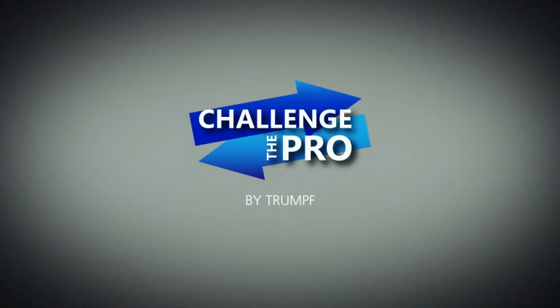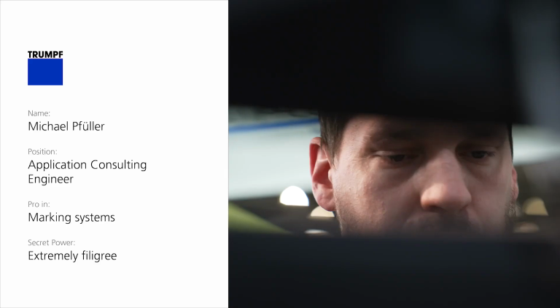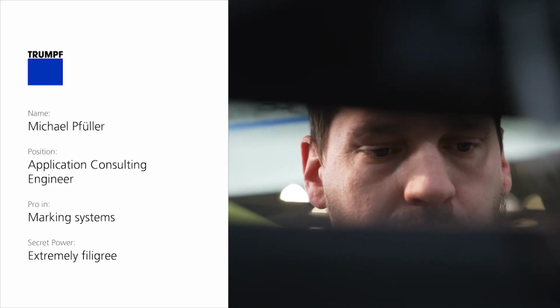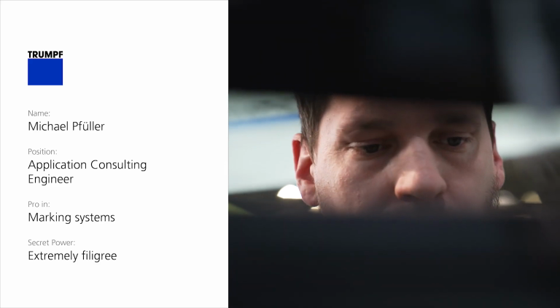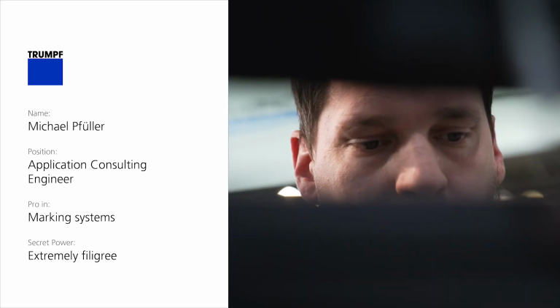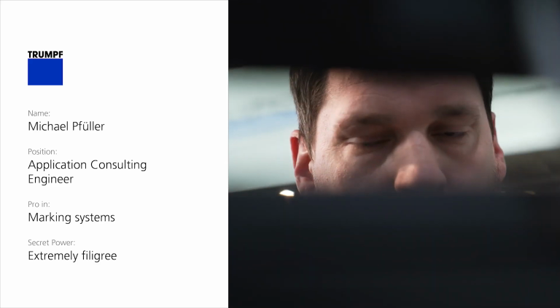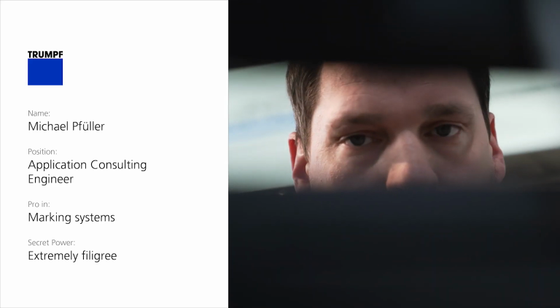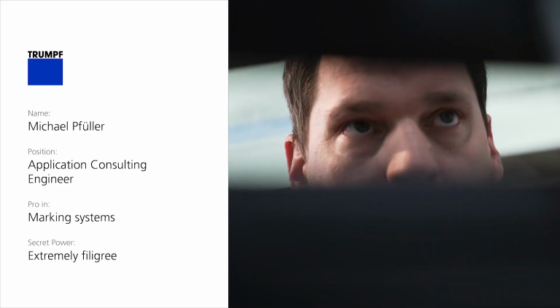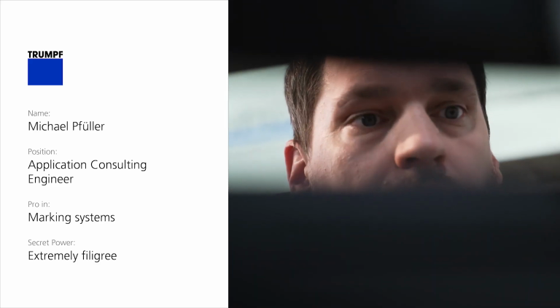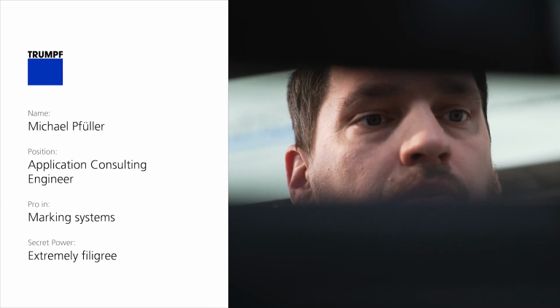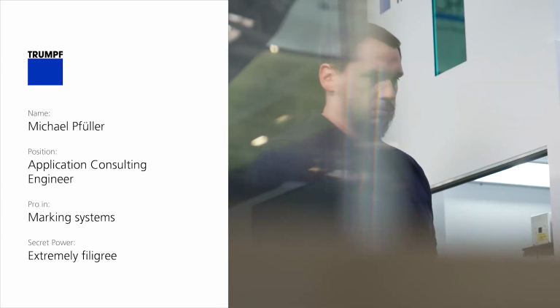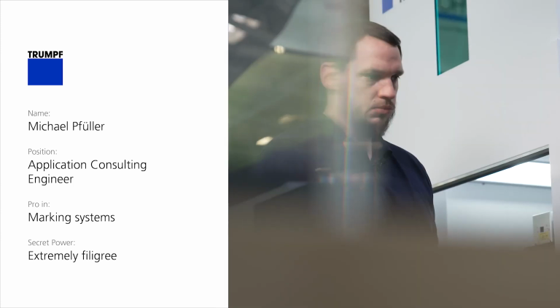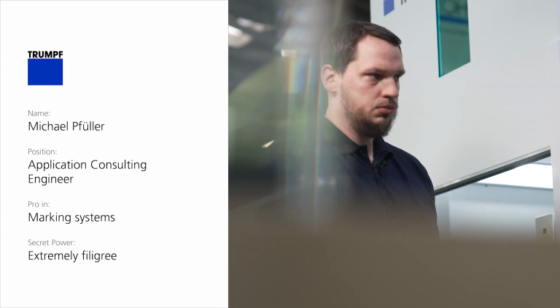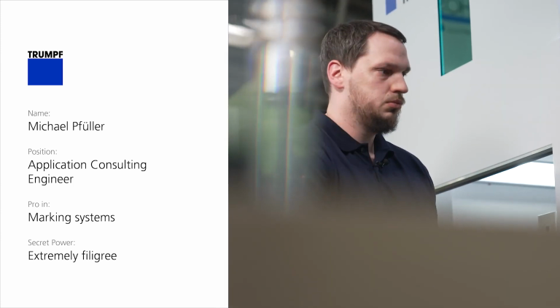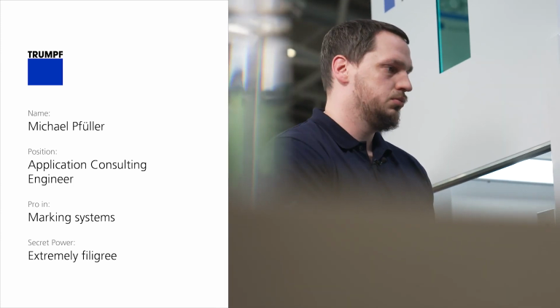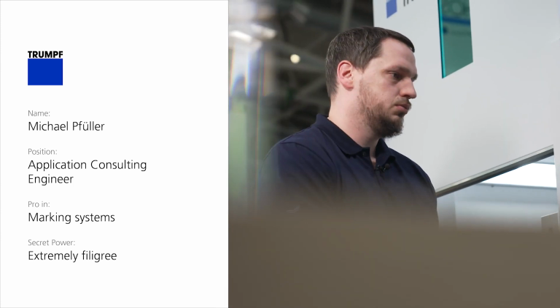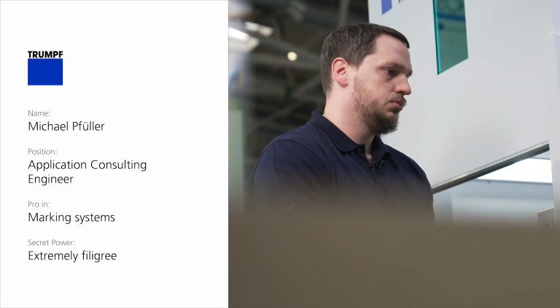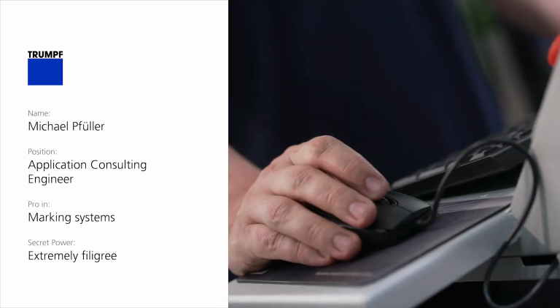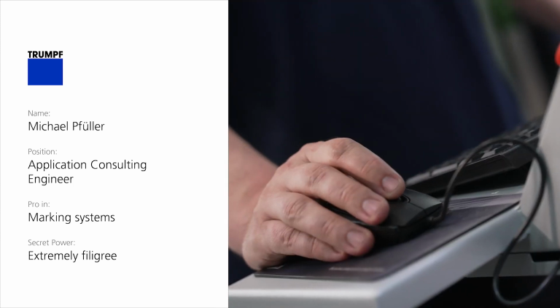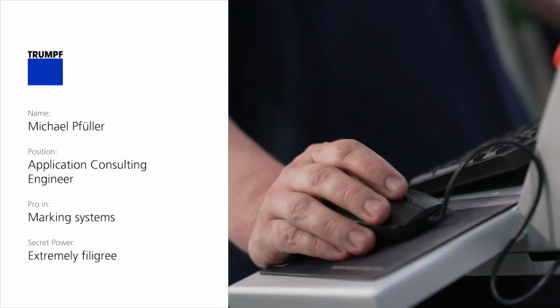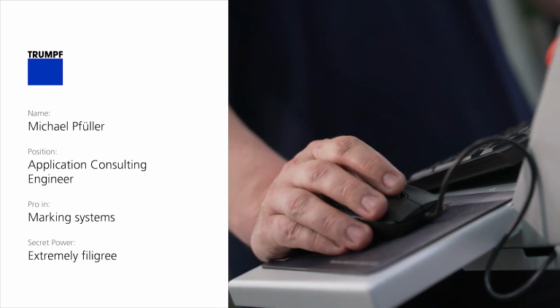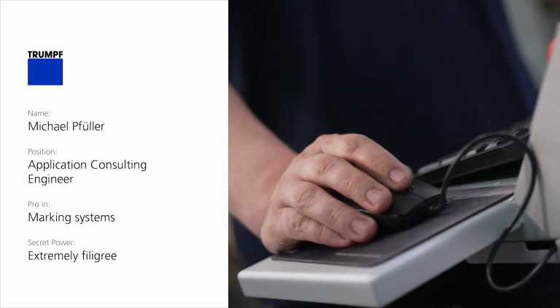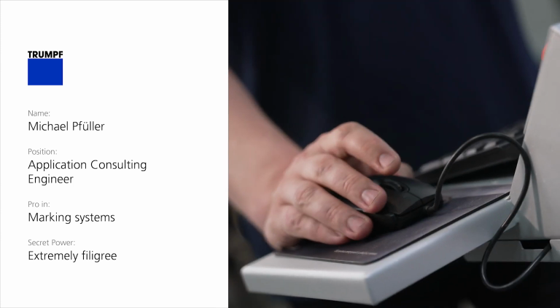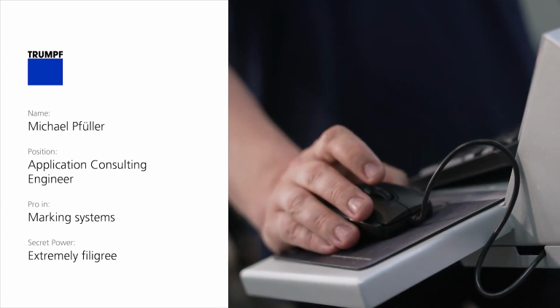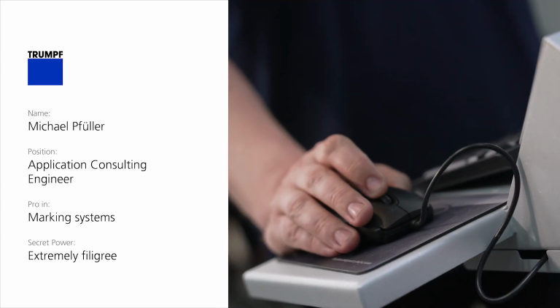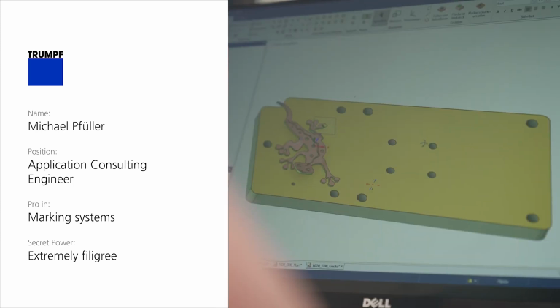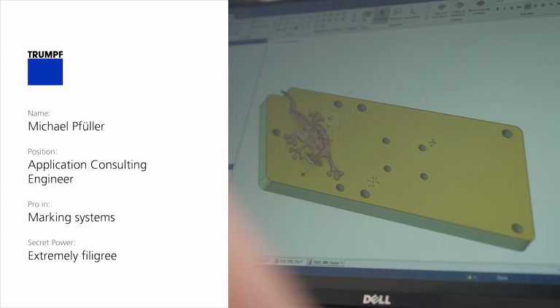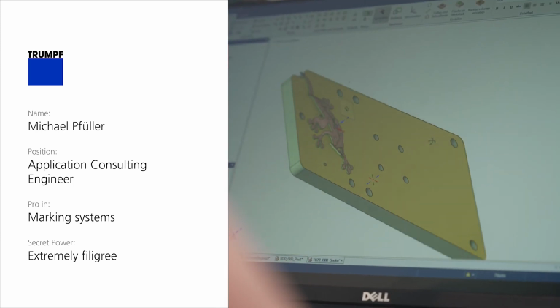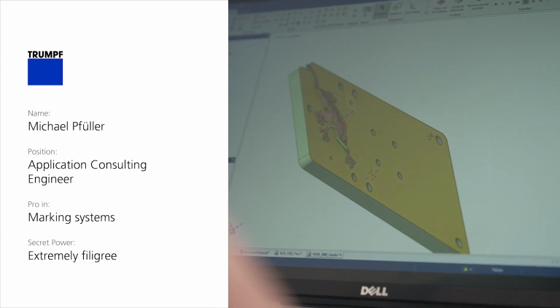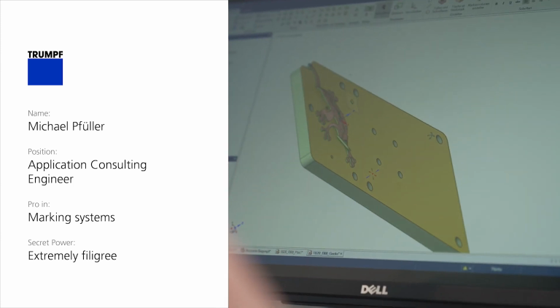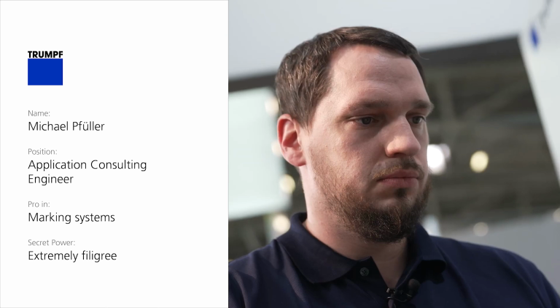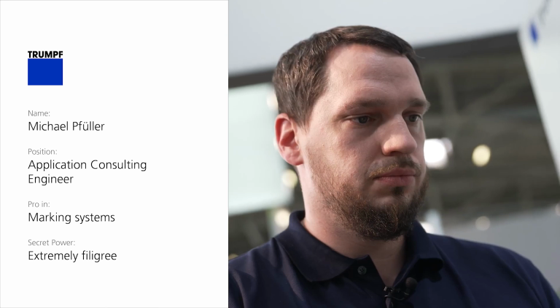My name is Michael Pföller. I'm an application consulting engineer, professional in marking systems. My secret power? I'm extremely filigree.